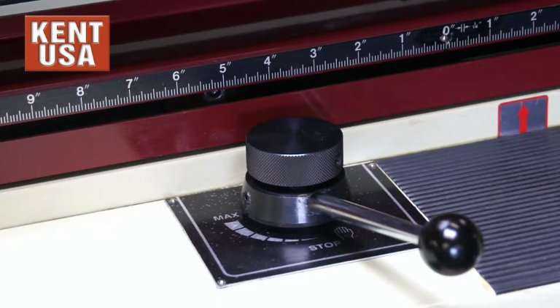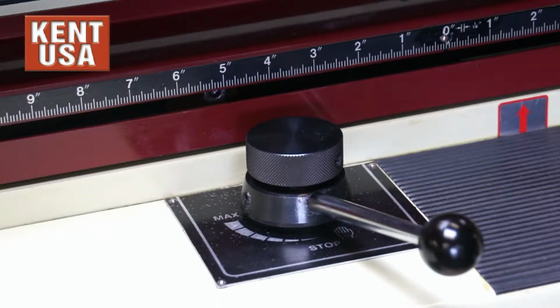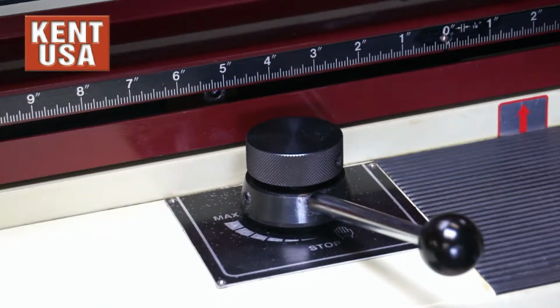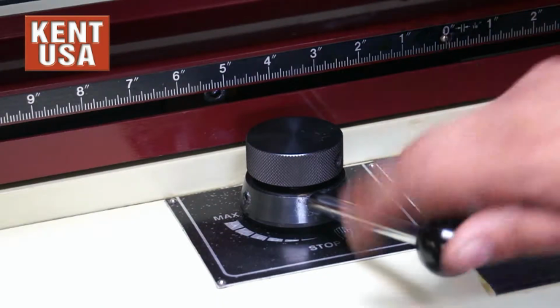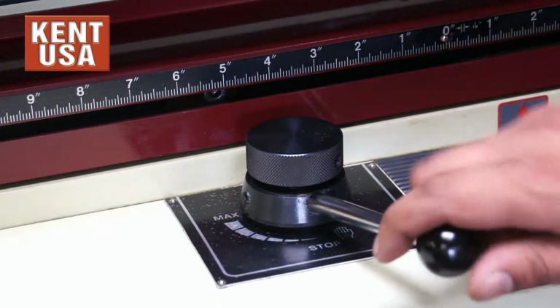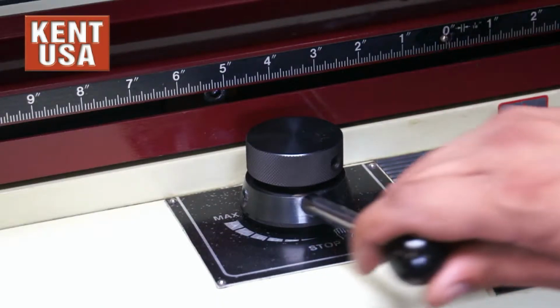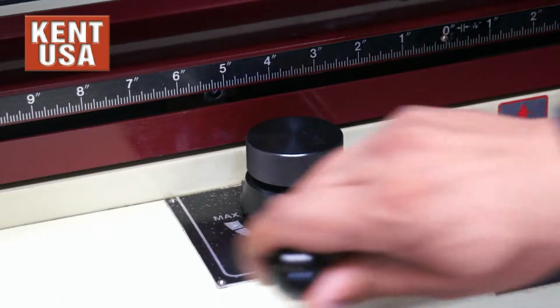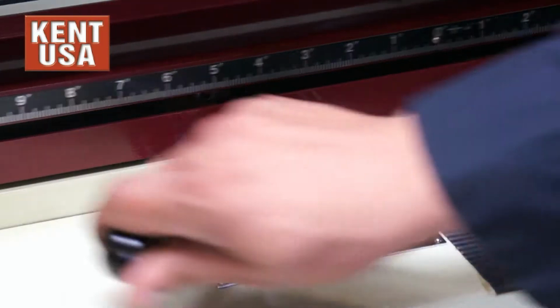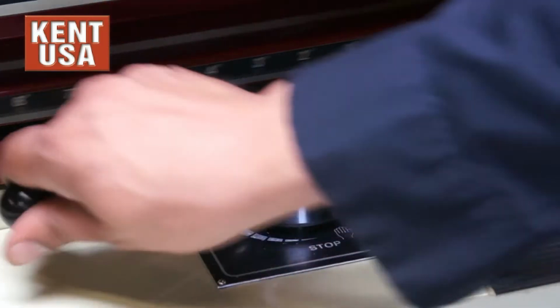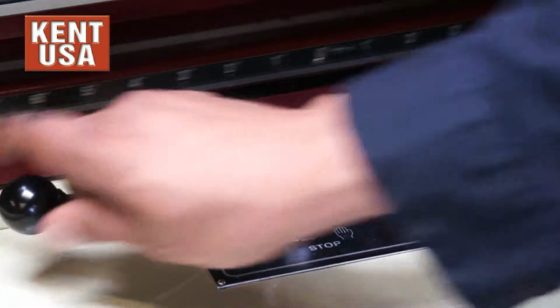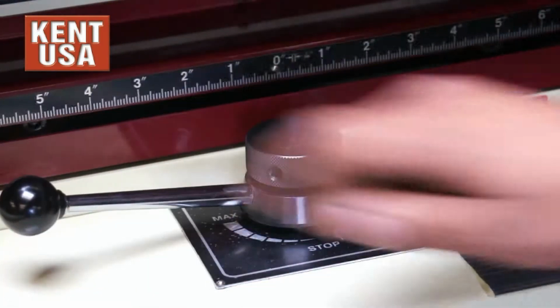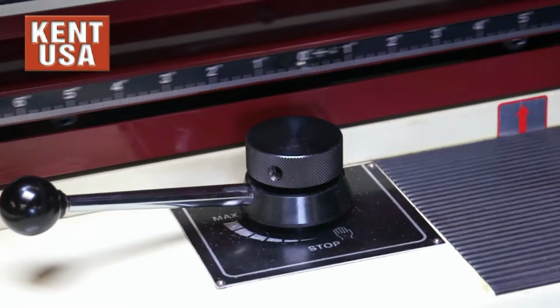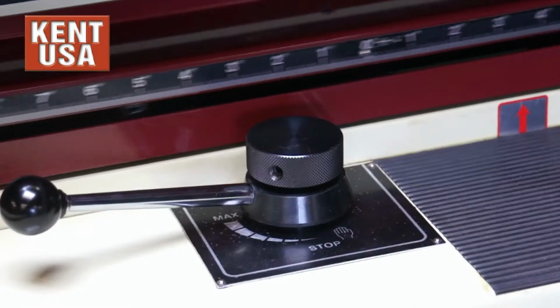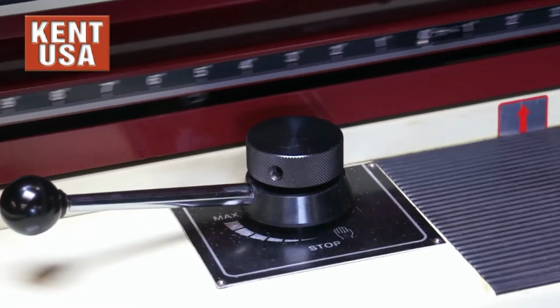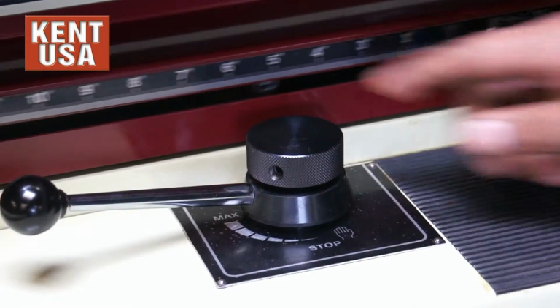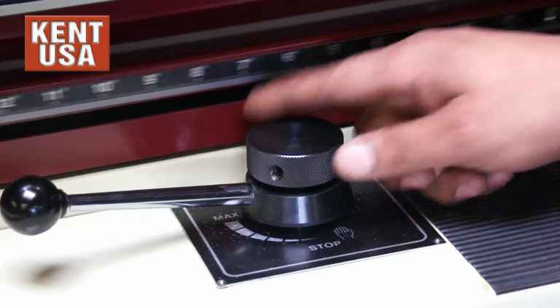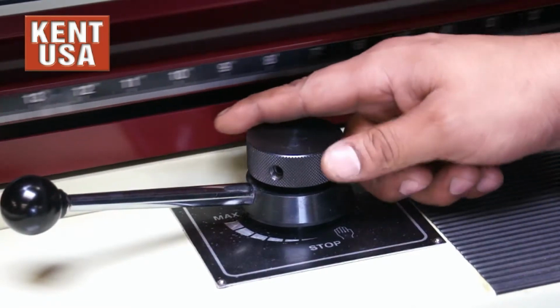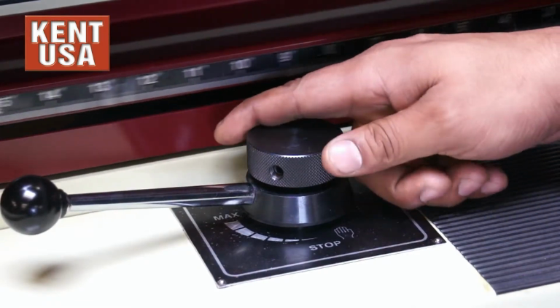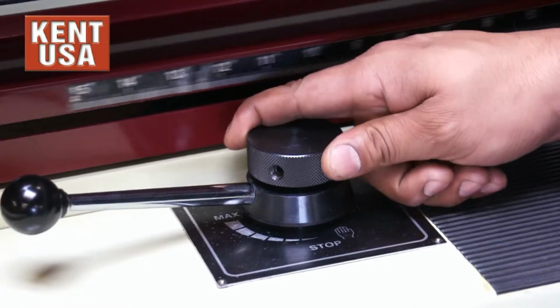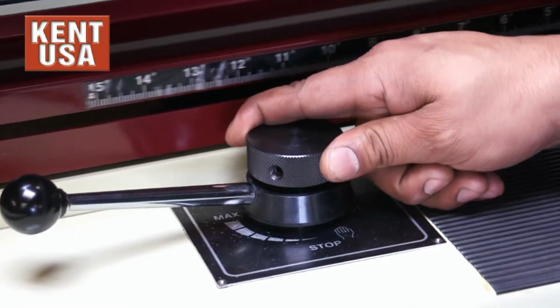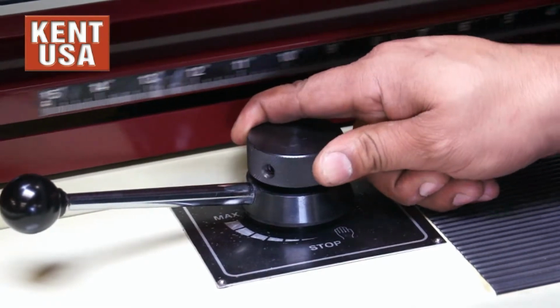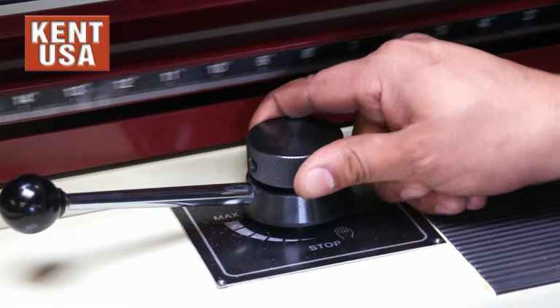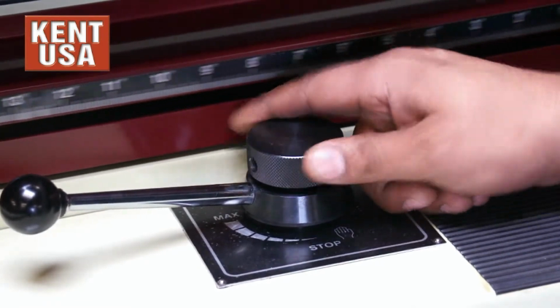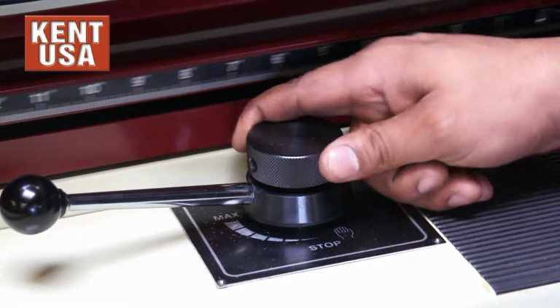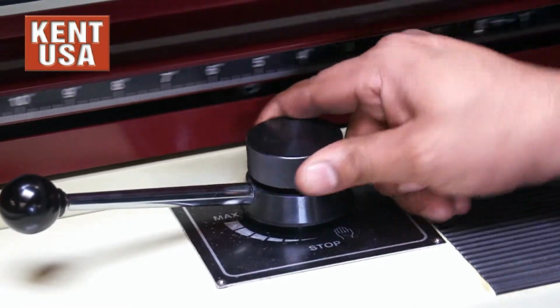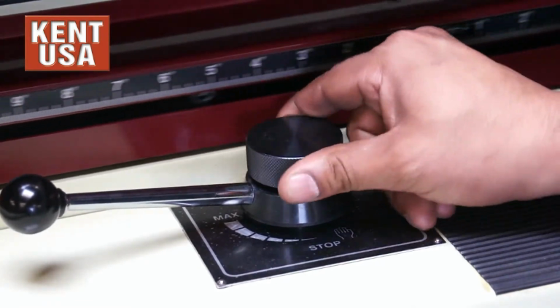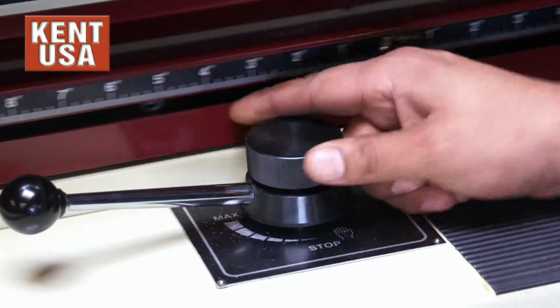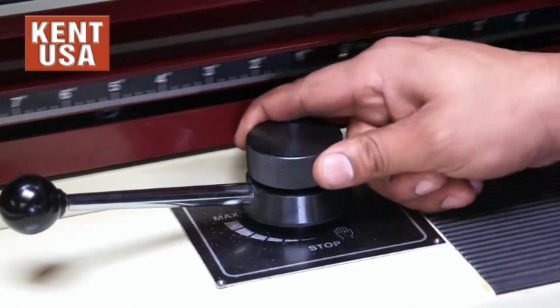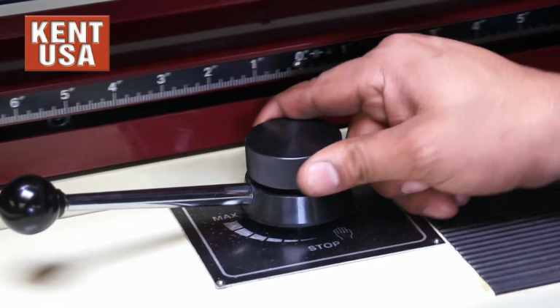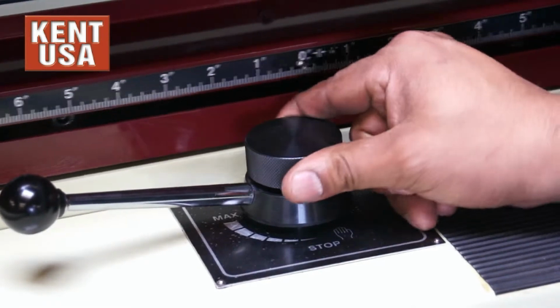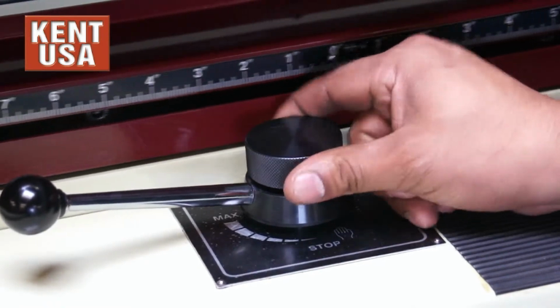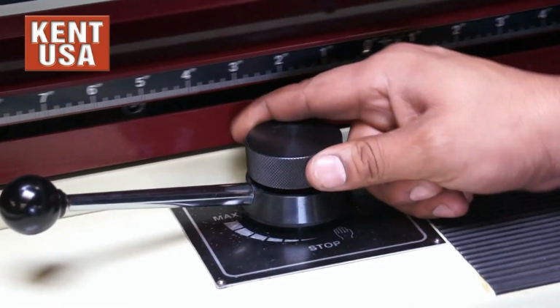These models come with a needle valve that allows gradual control and speed to less than one inch per second.